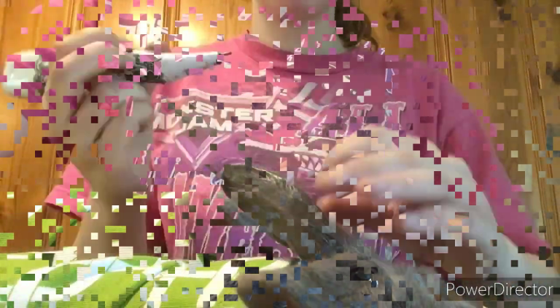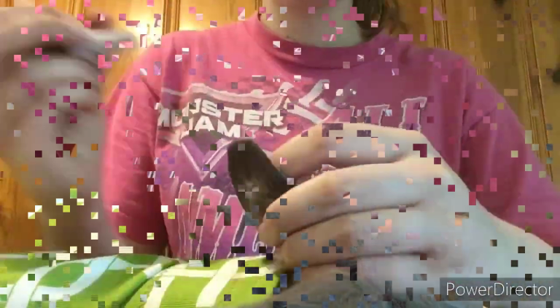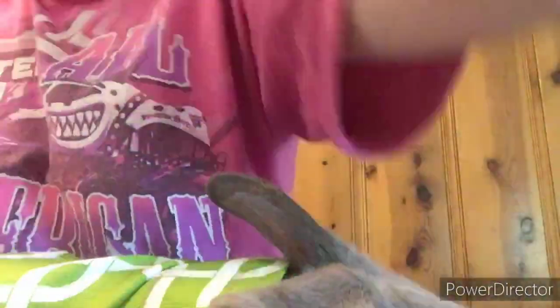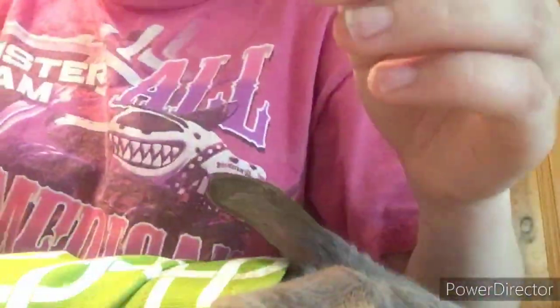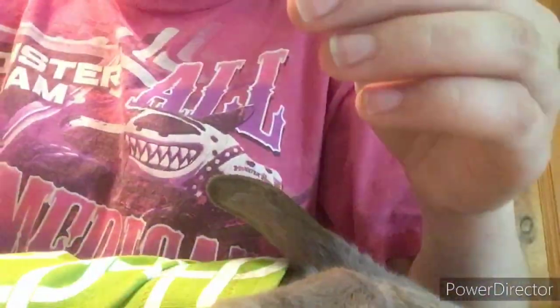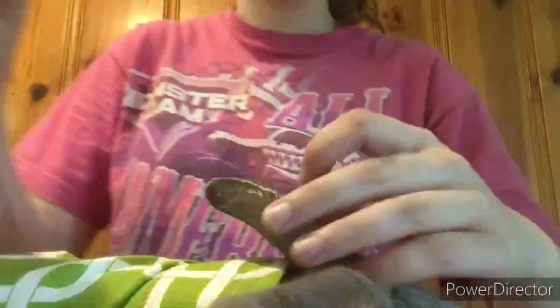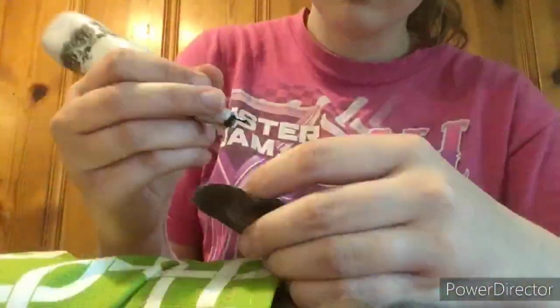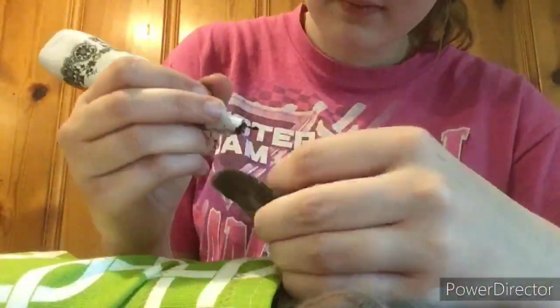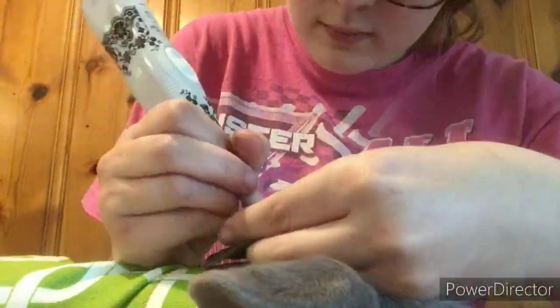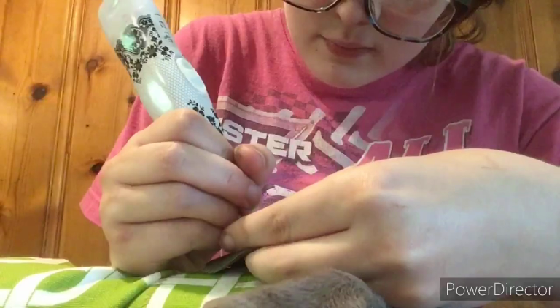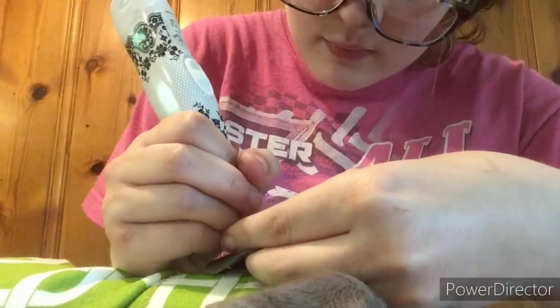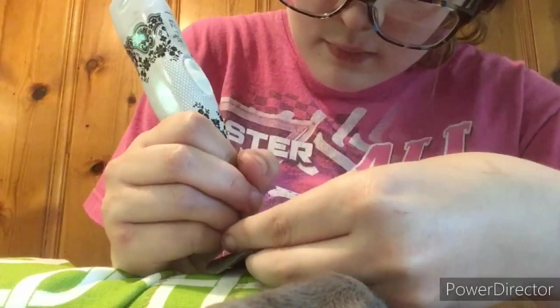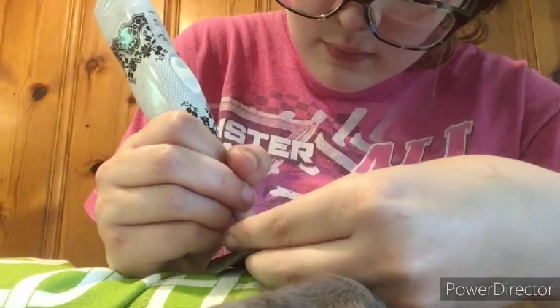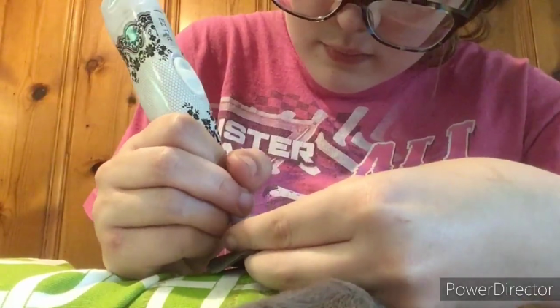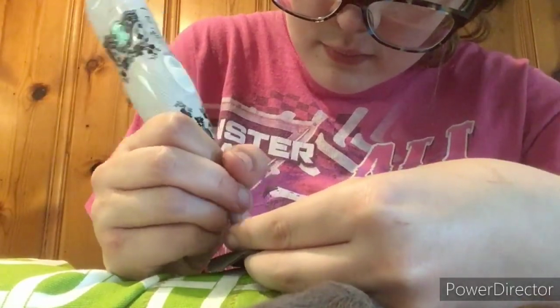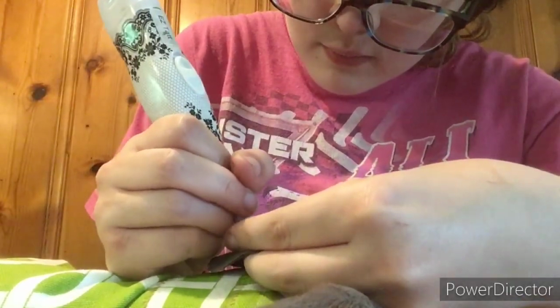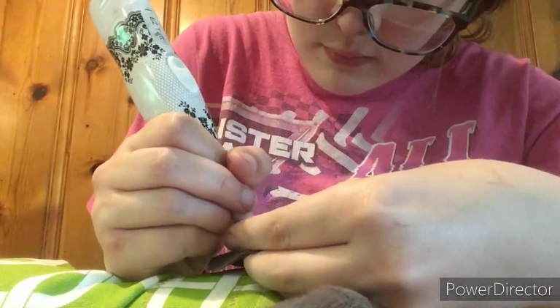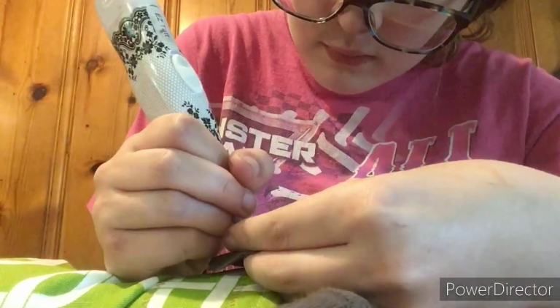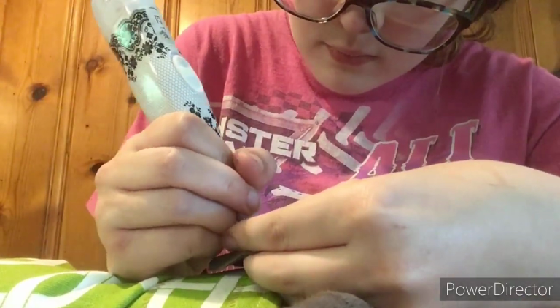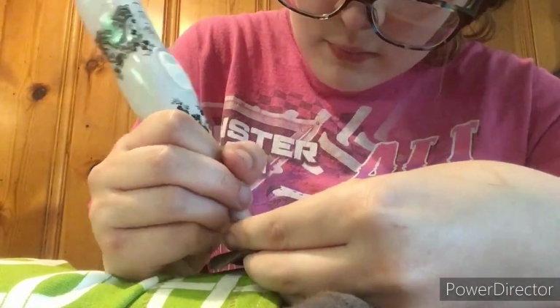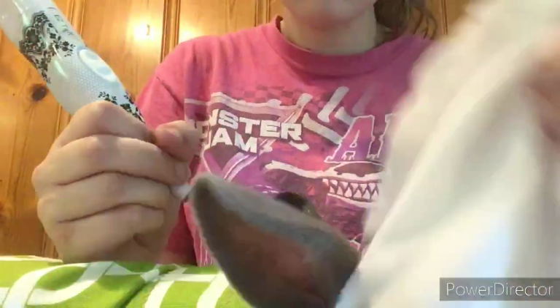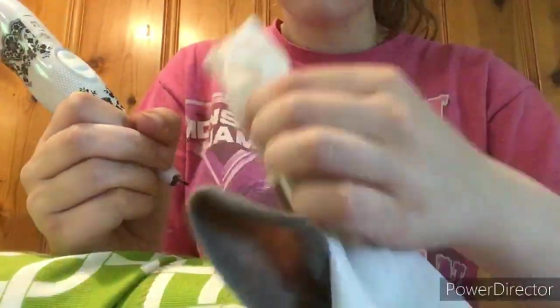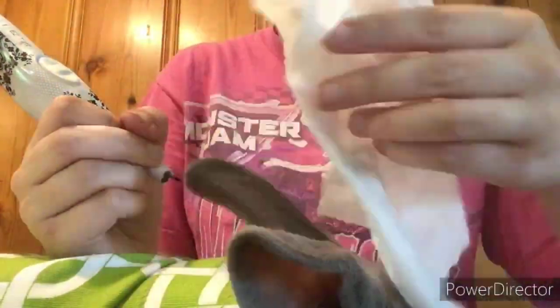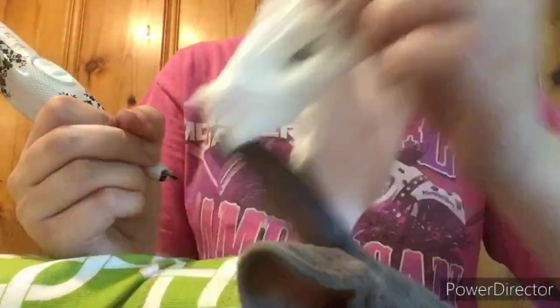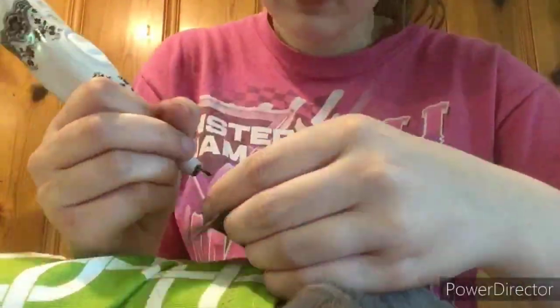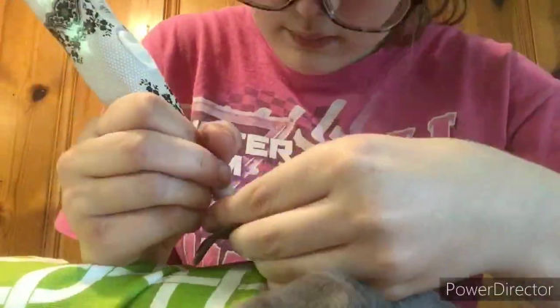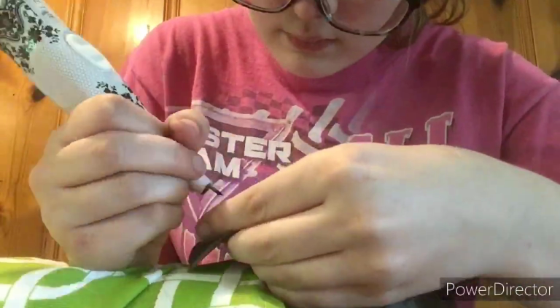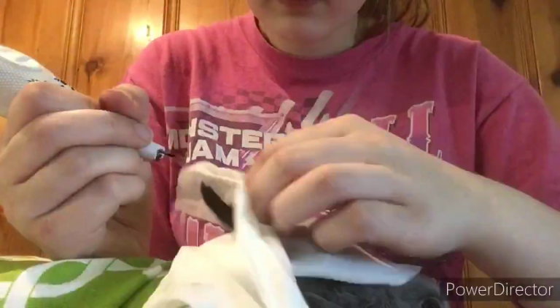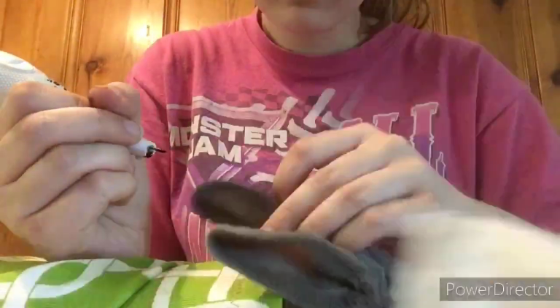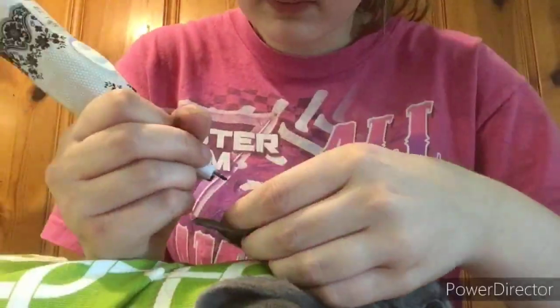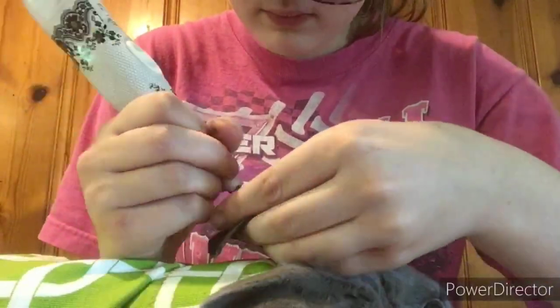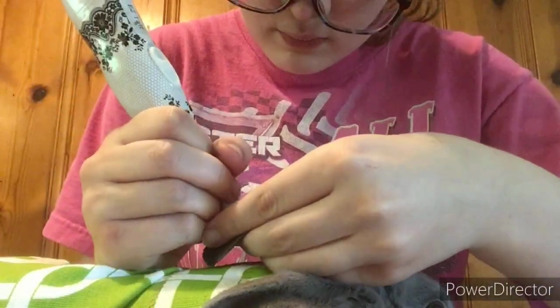As you are tattooing your rabbit, you want to watch out for any veins and also make sure you don't go too deep so you don't go all the way through the rabbit's ear.